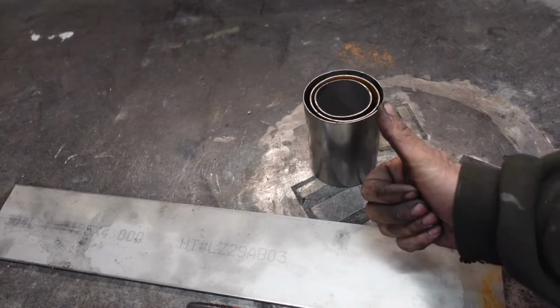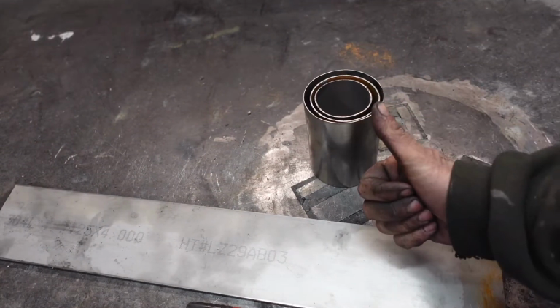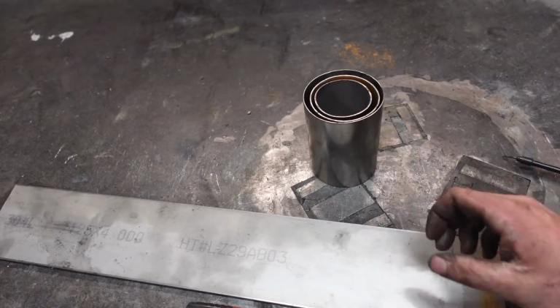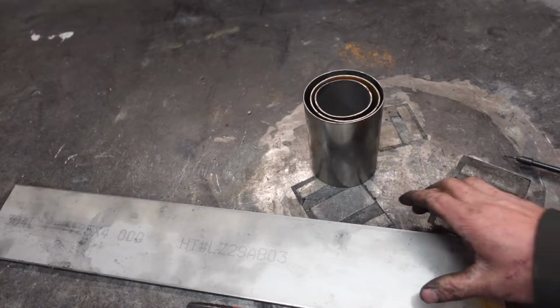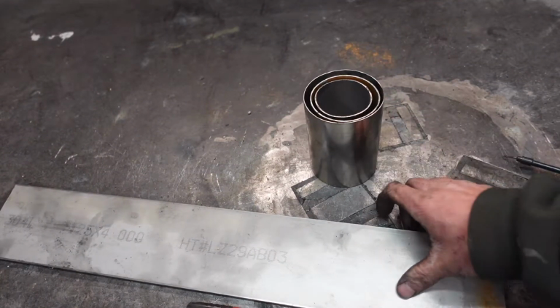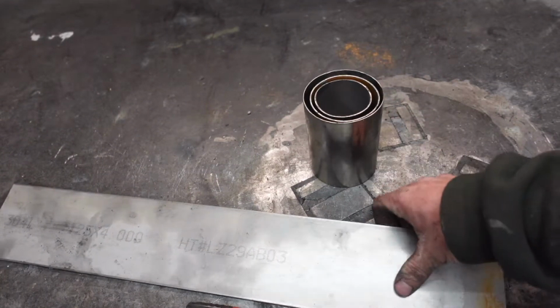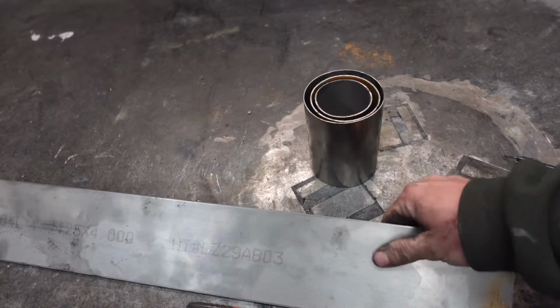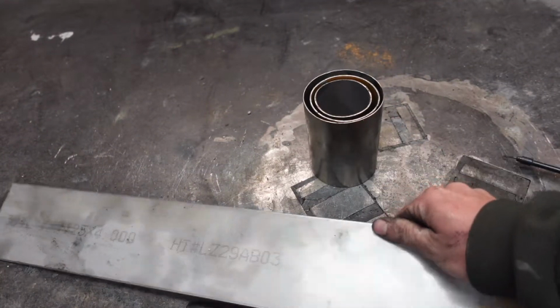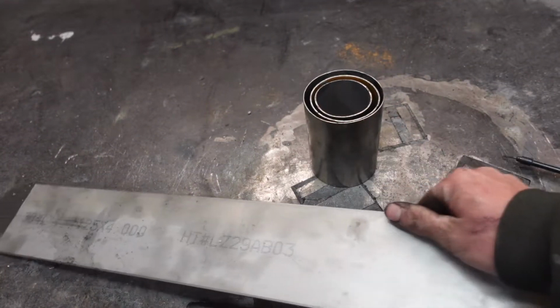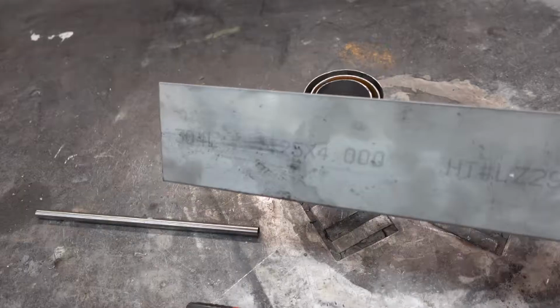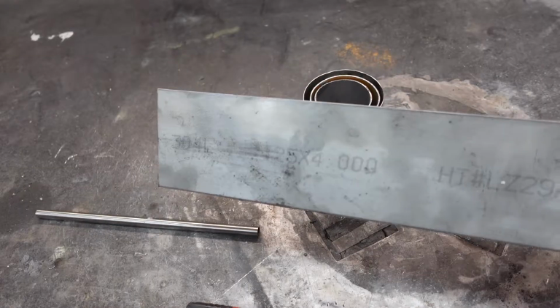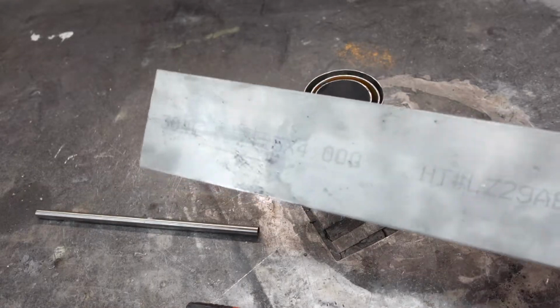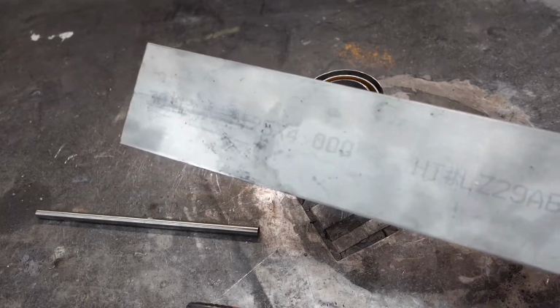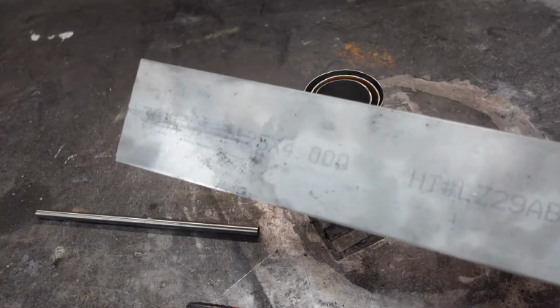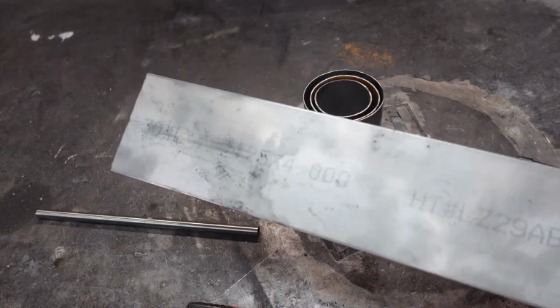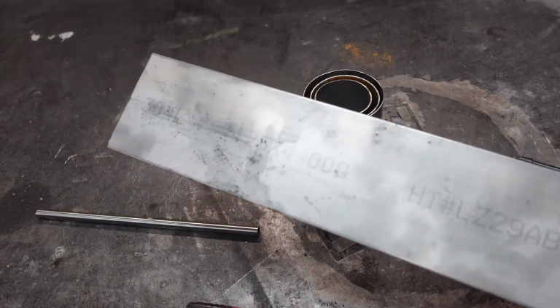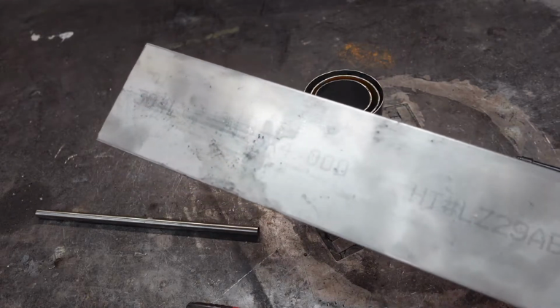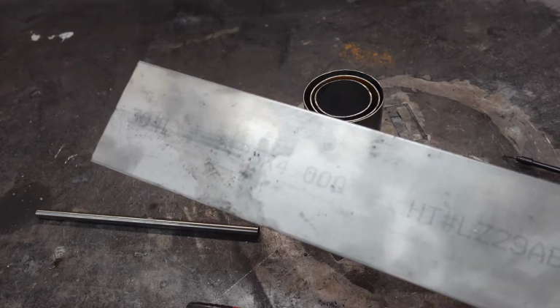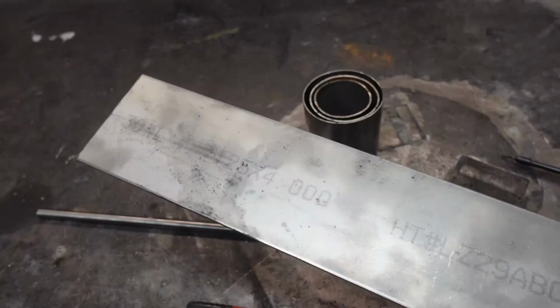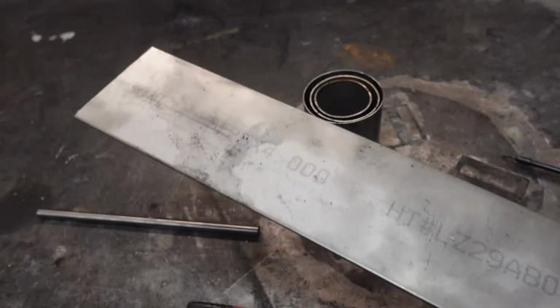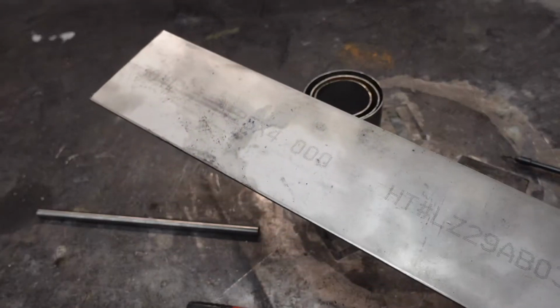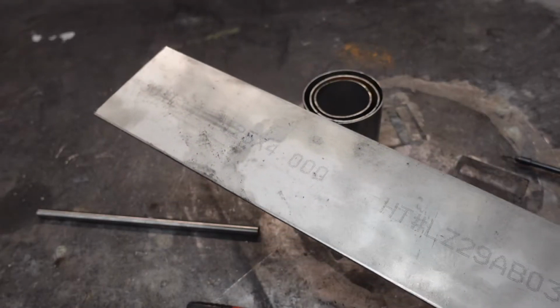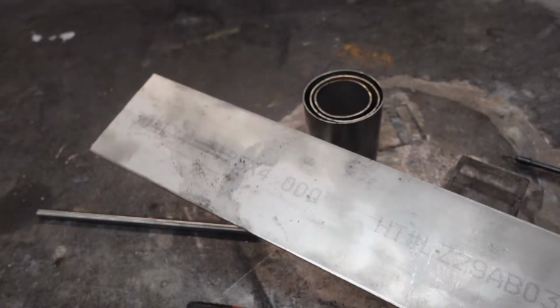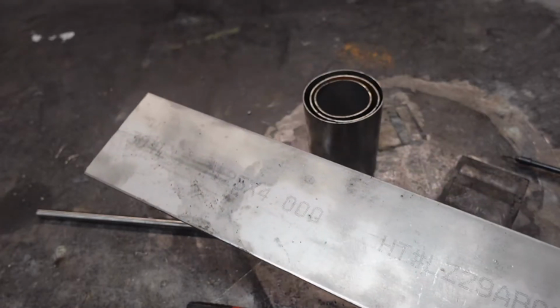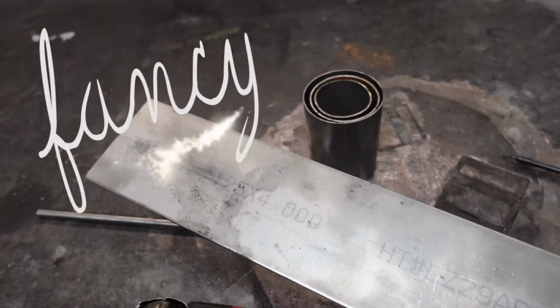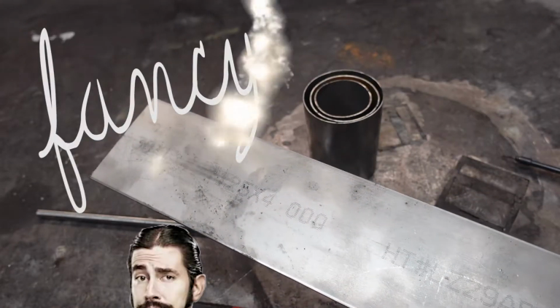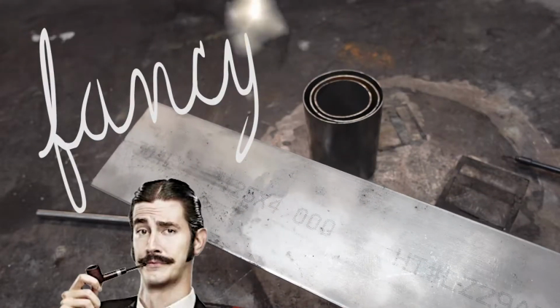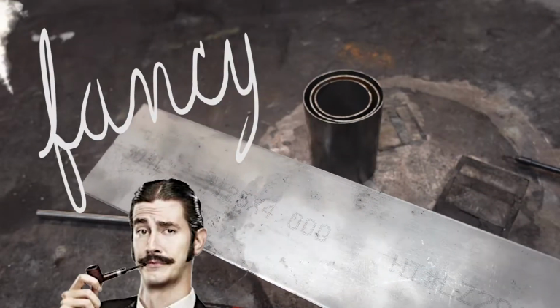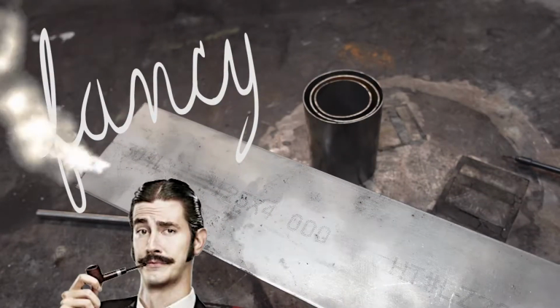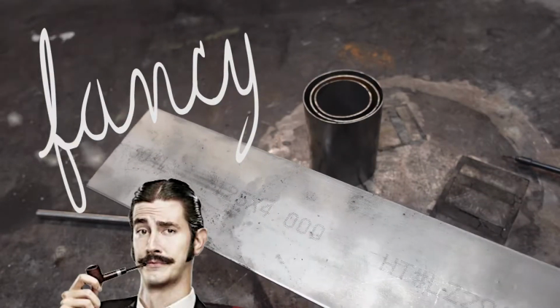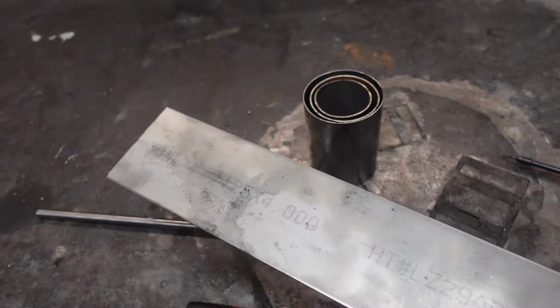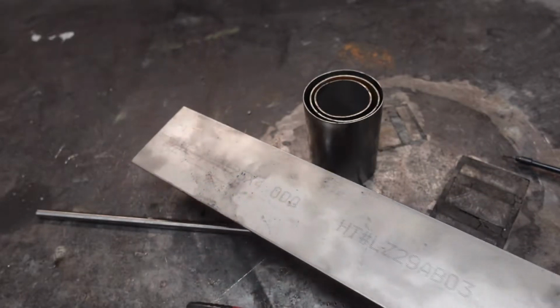So we've got our parts cut. Now we can go over to the plasma cutter and get the fancy parts cut.